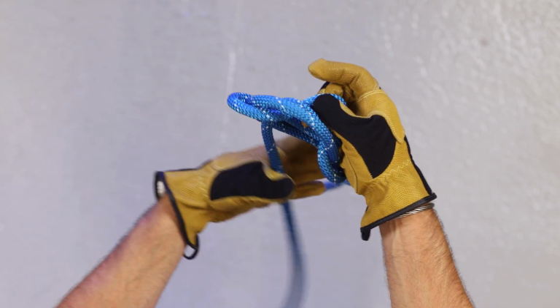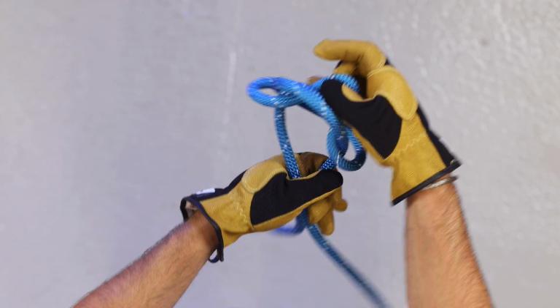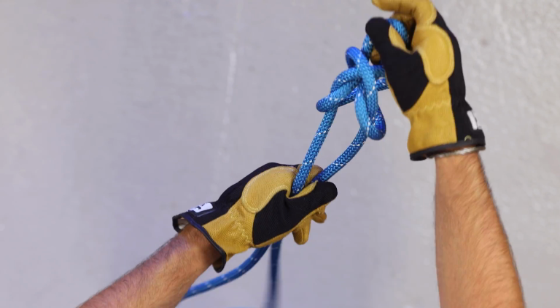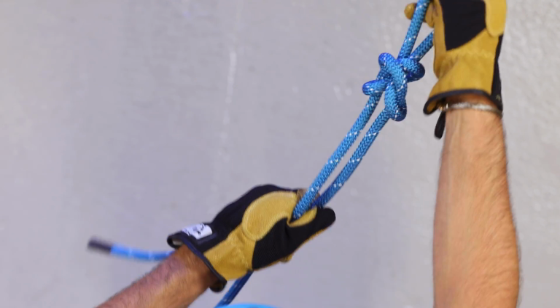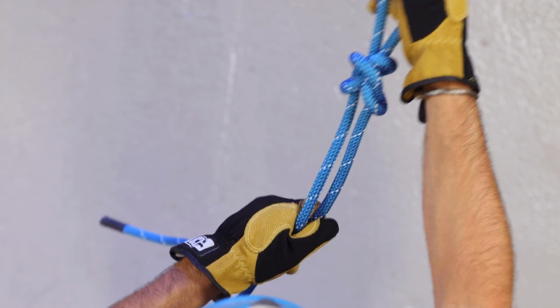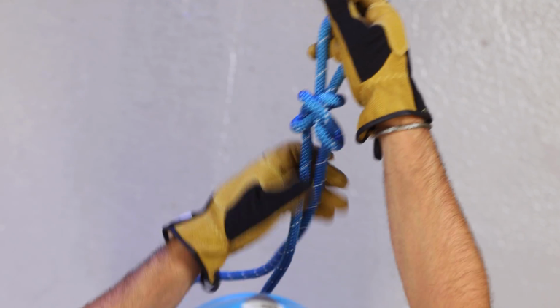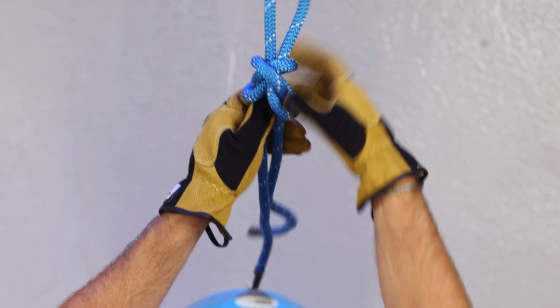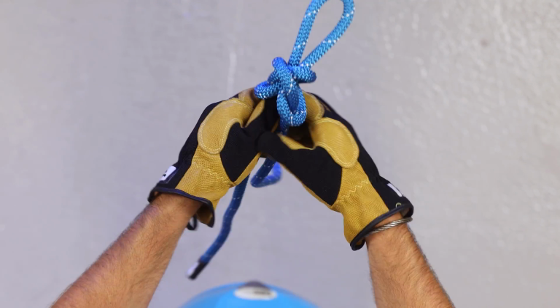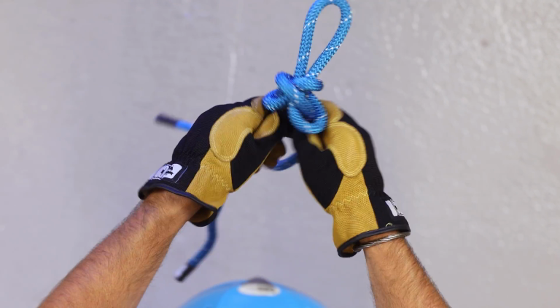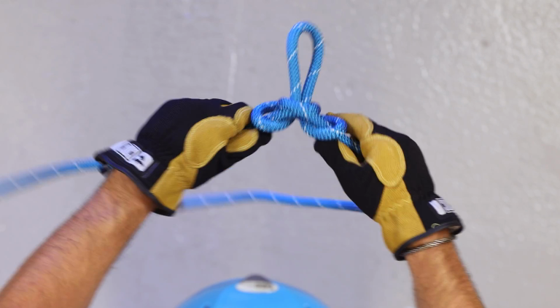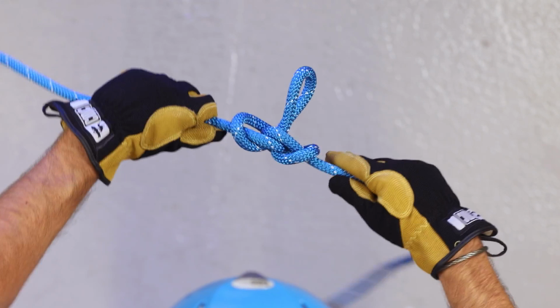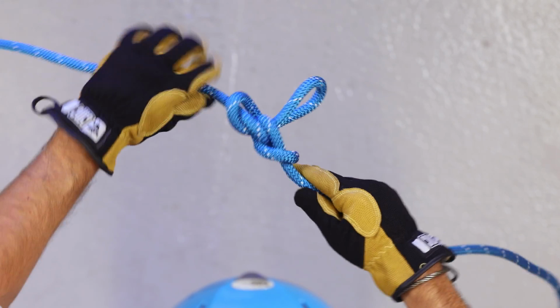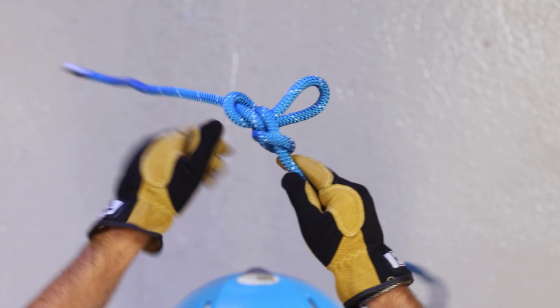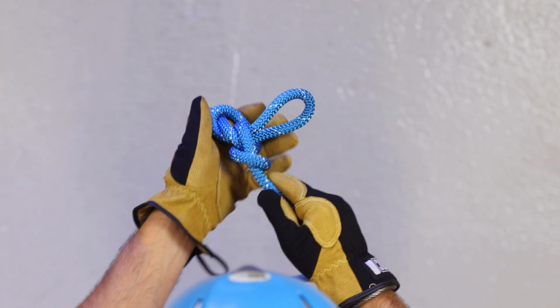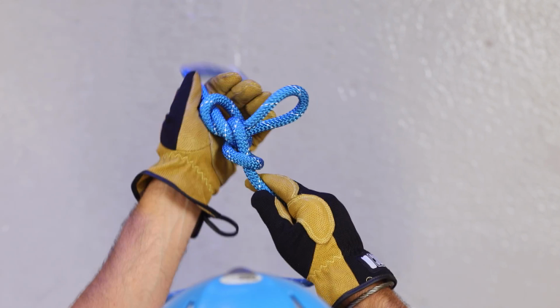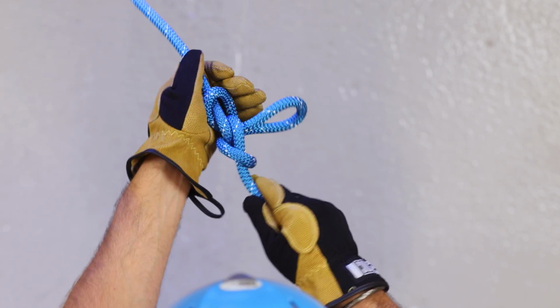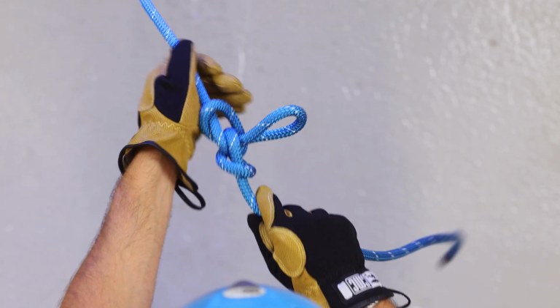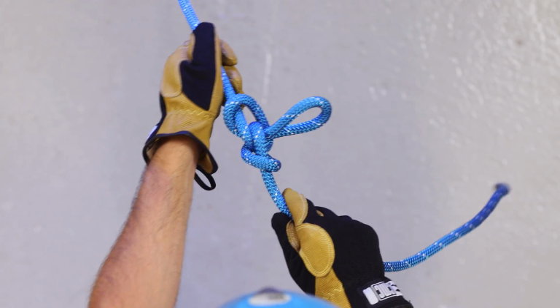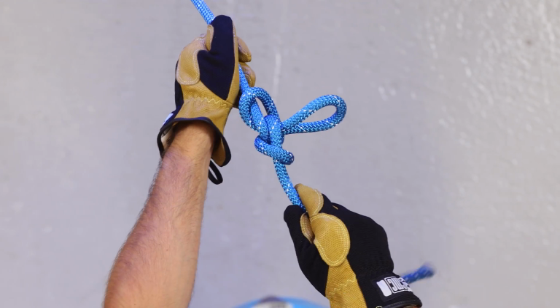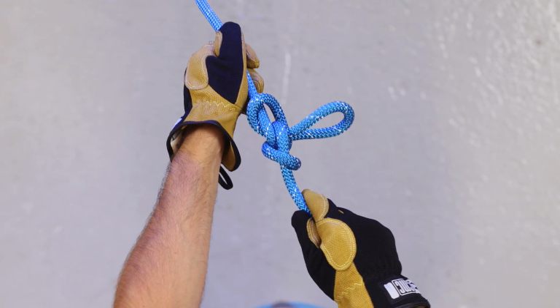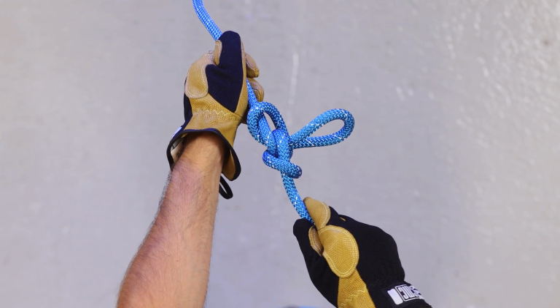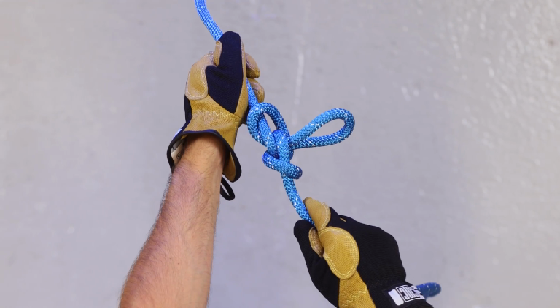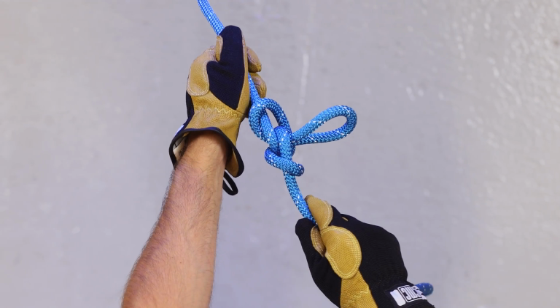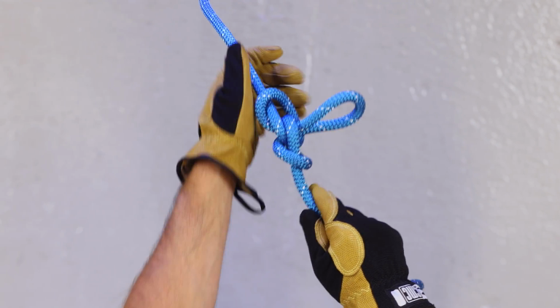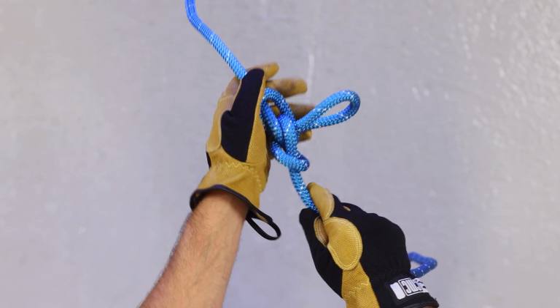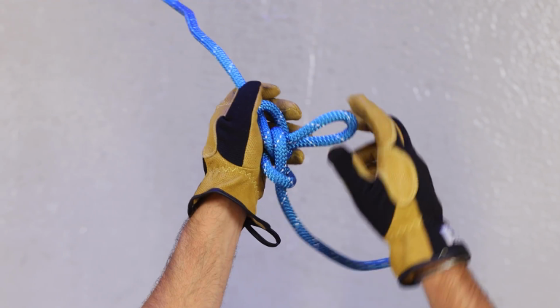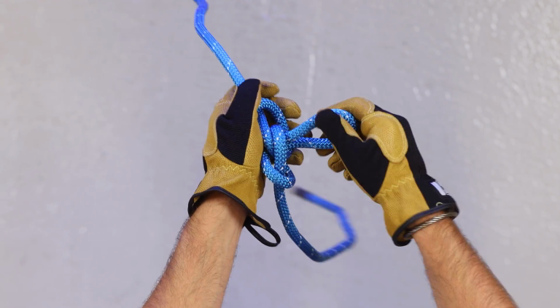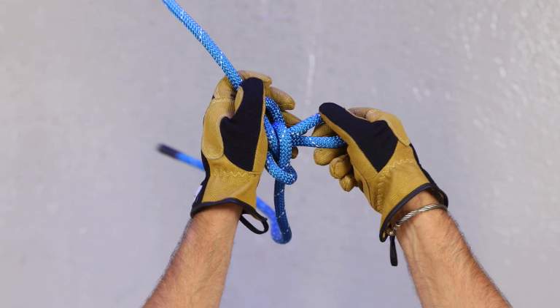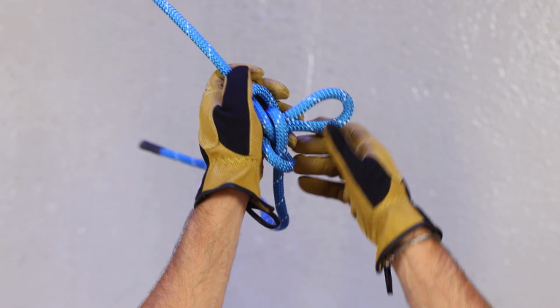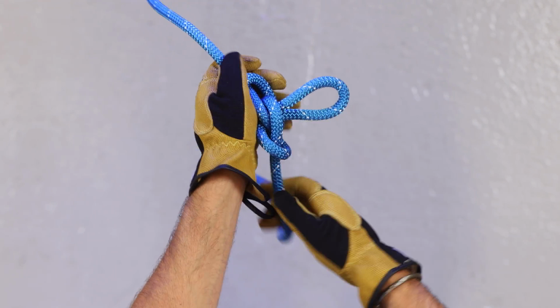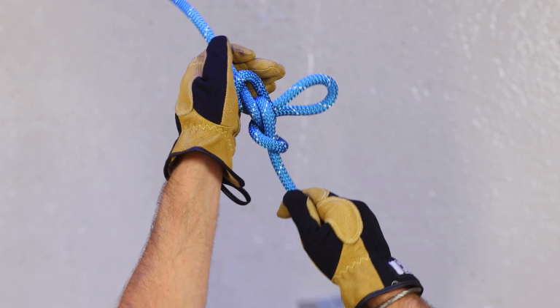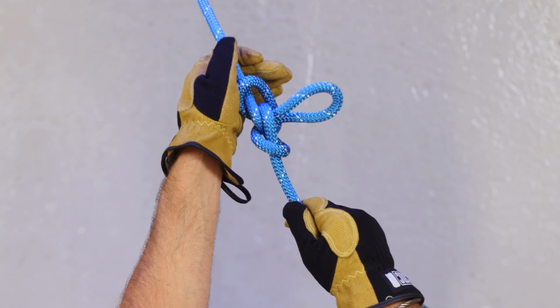And out. The final knot should look like this.